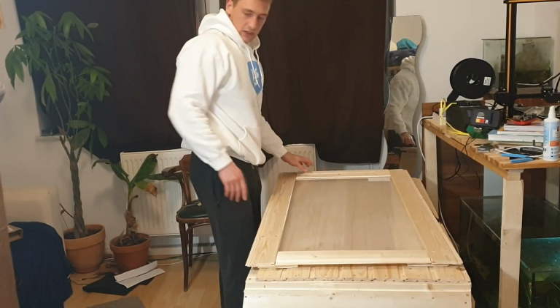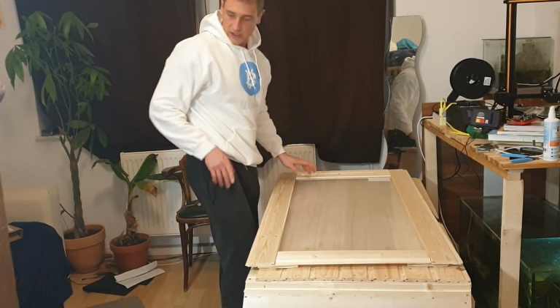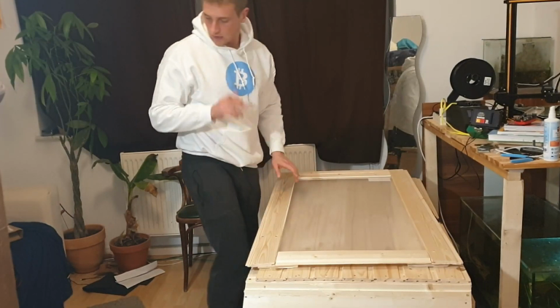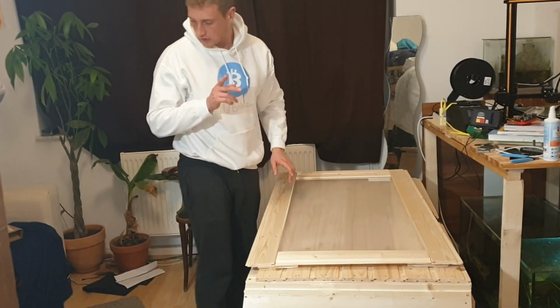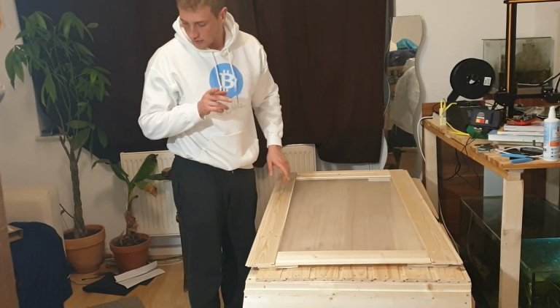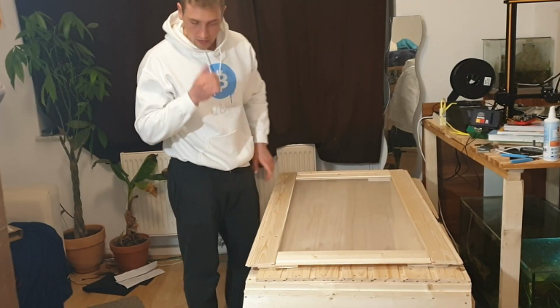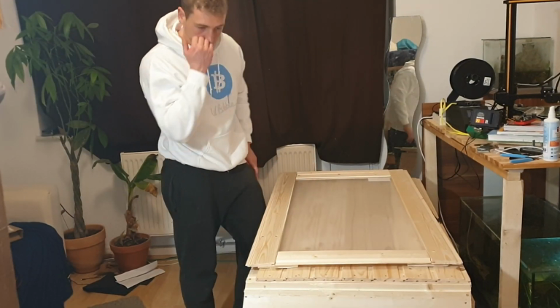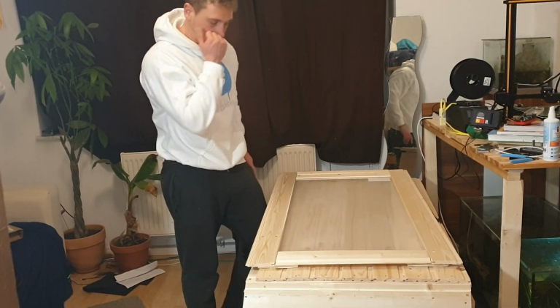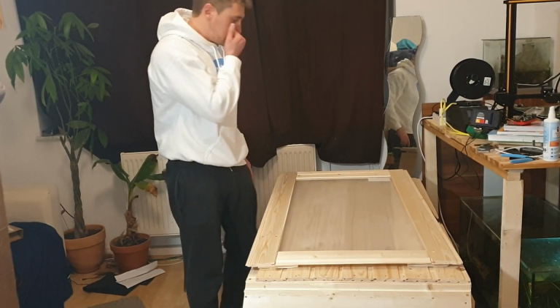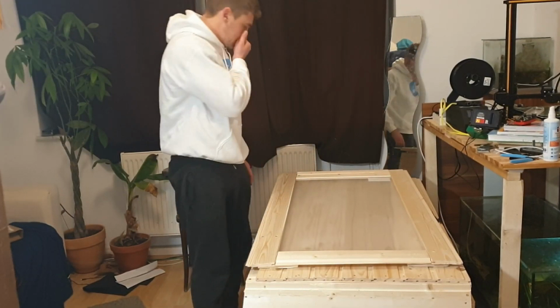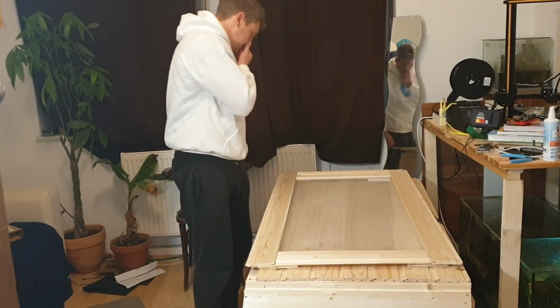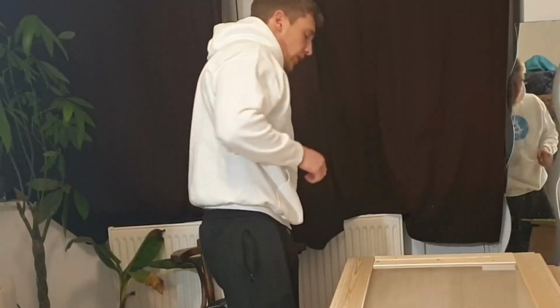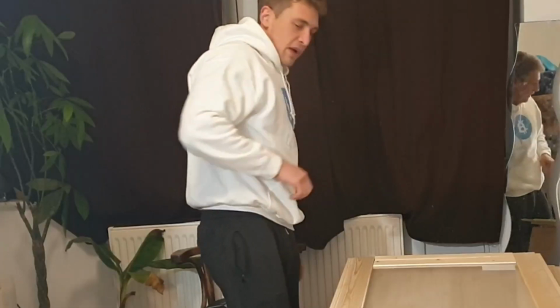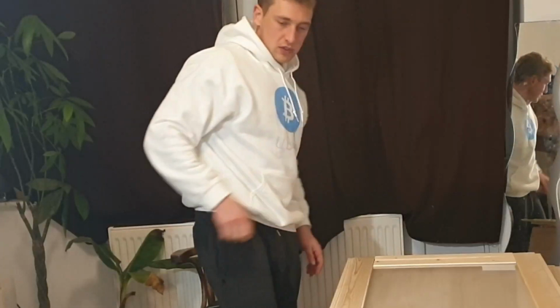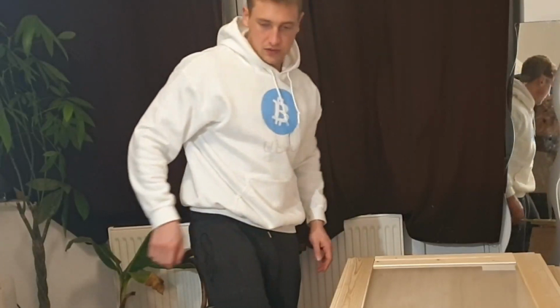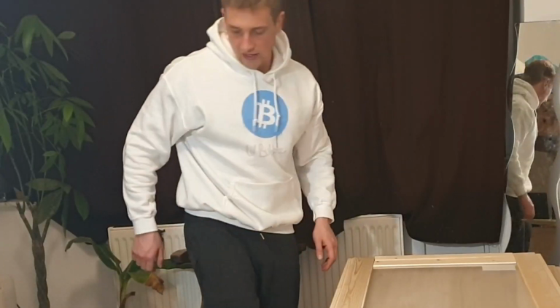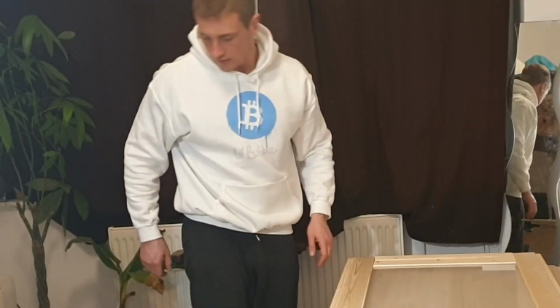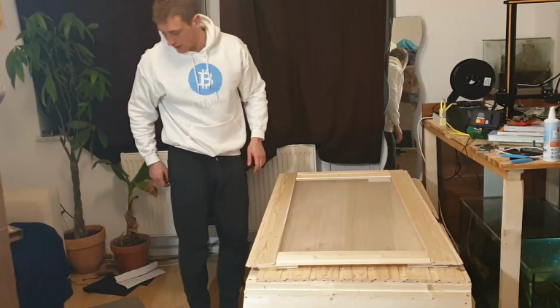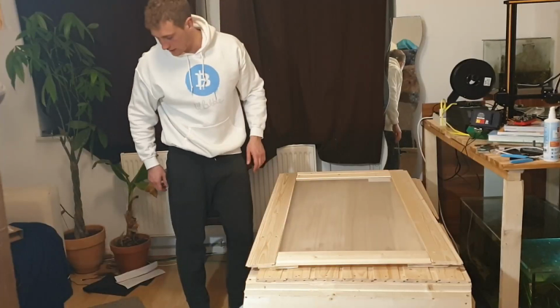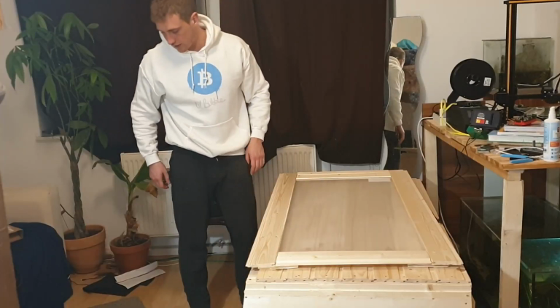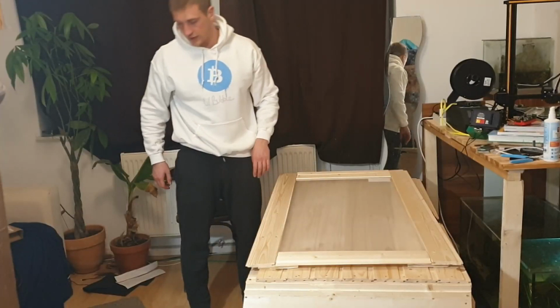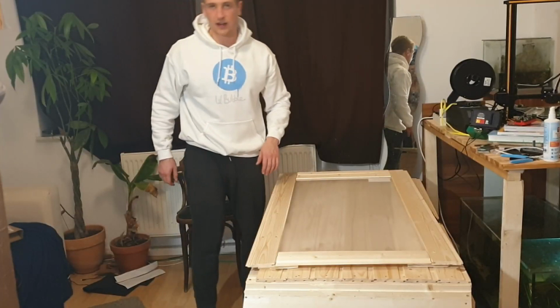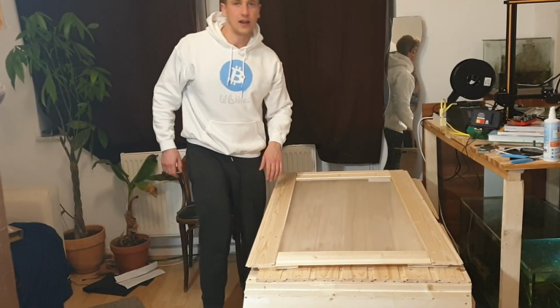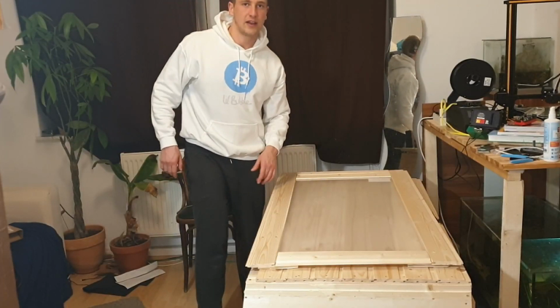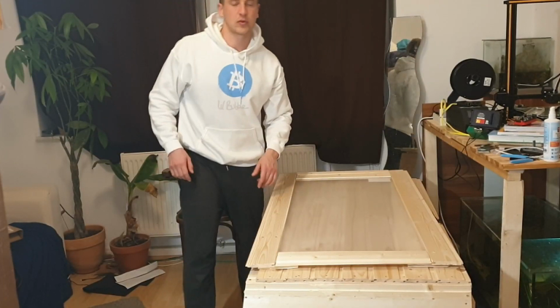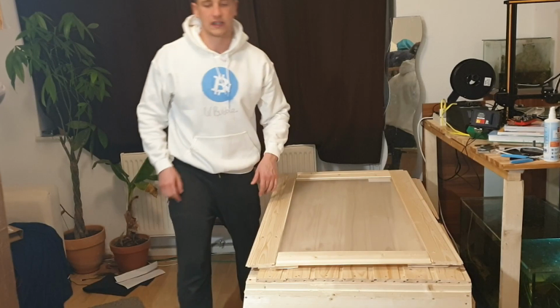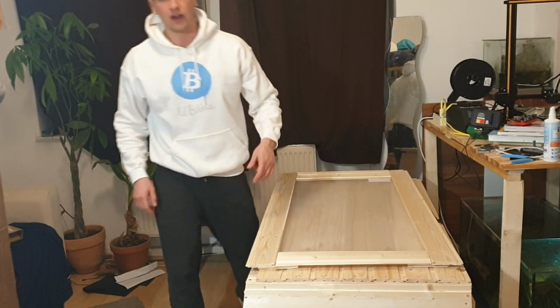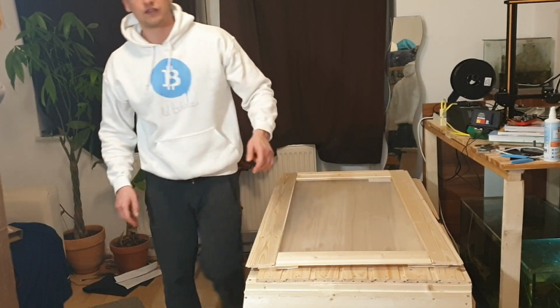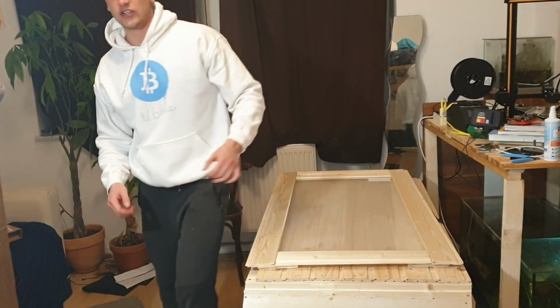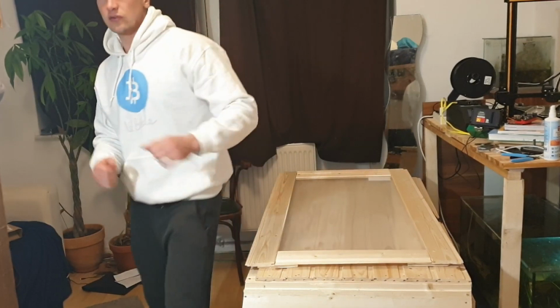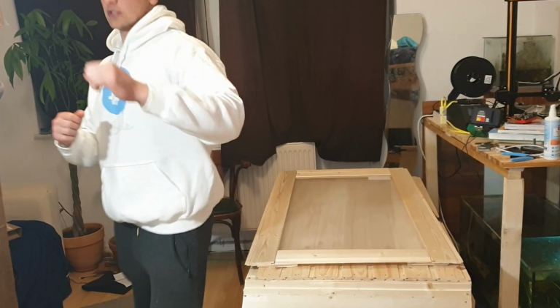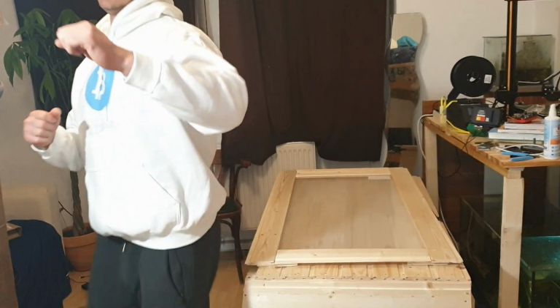Alright, now we need wood glue. Where my wood glue at? I think it's down in the cellar. Let me quickly fetch the wood glue.